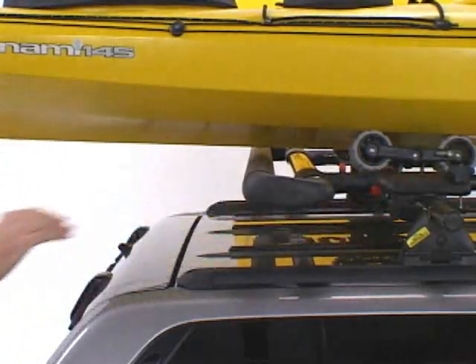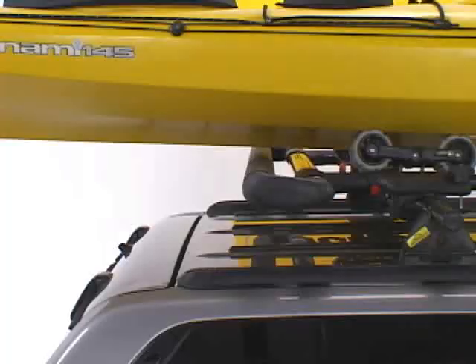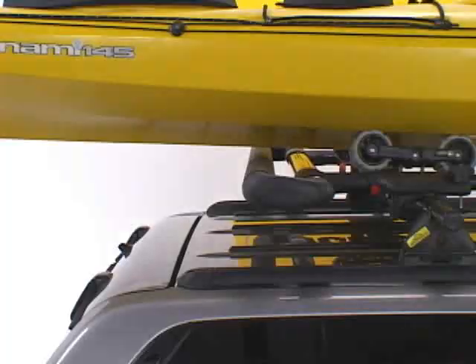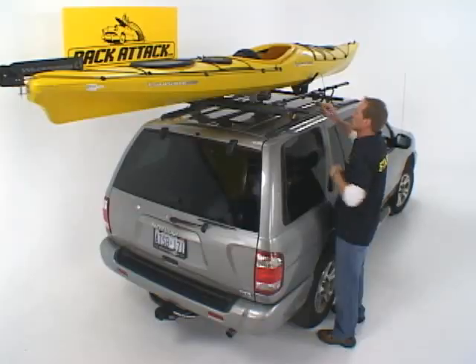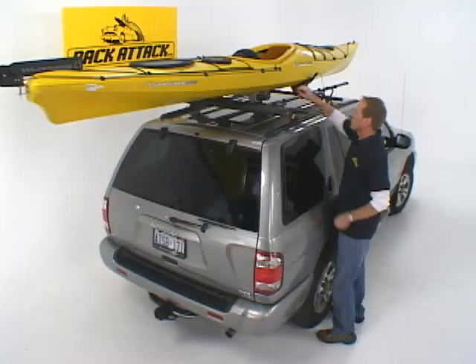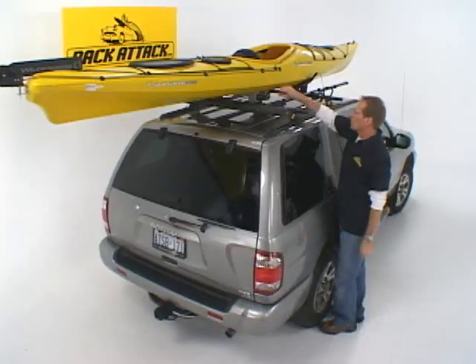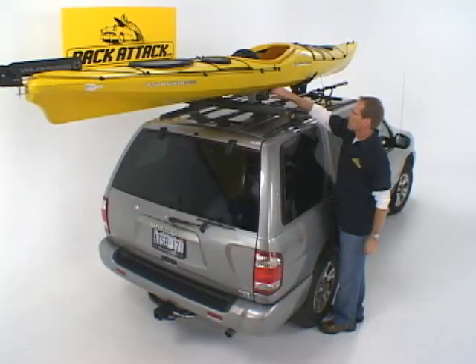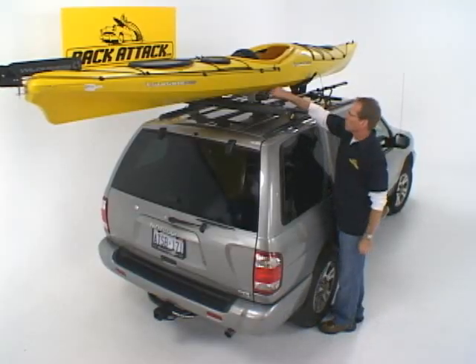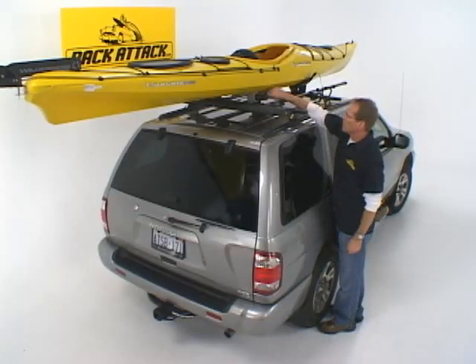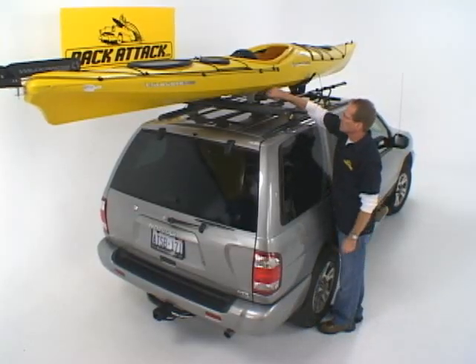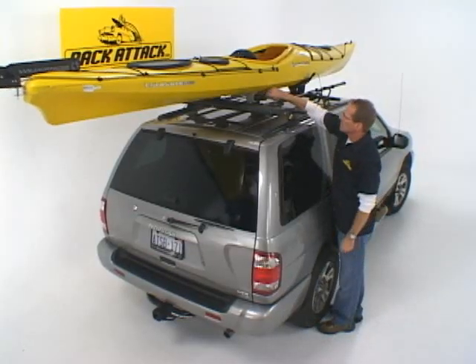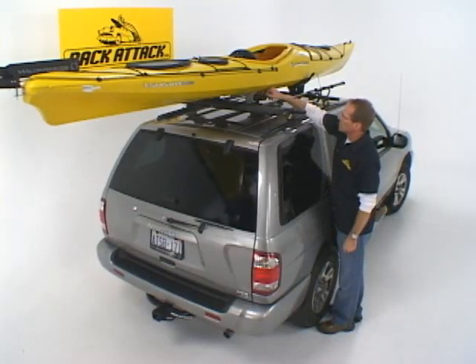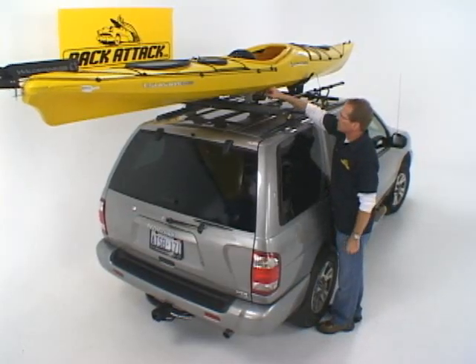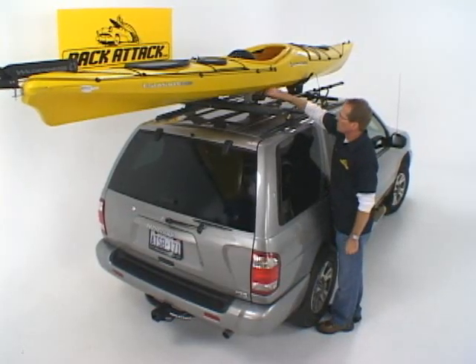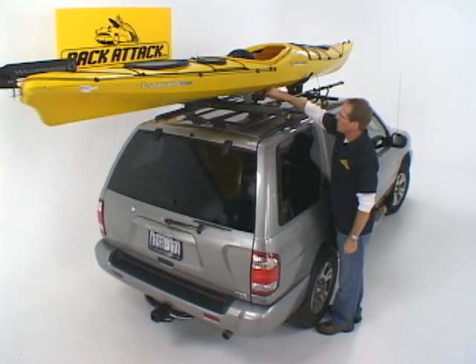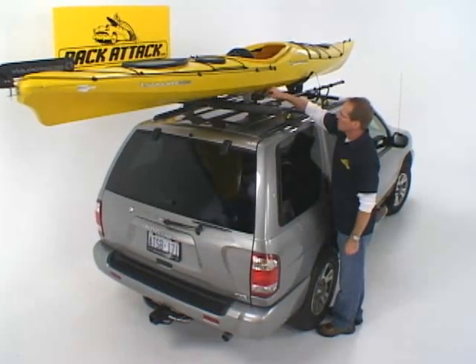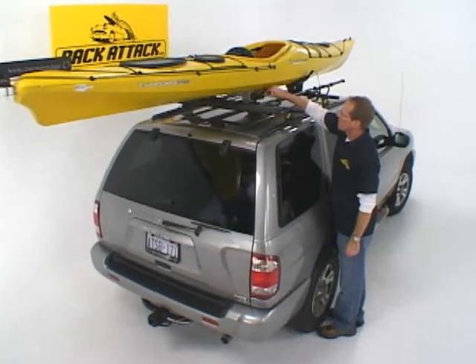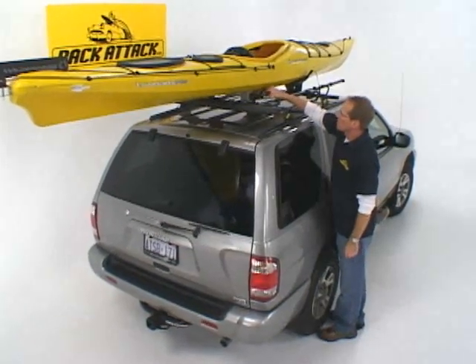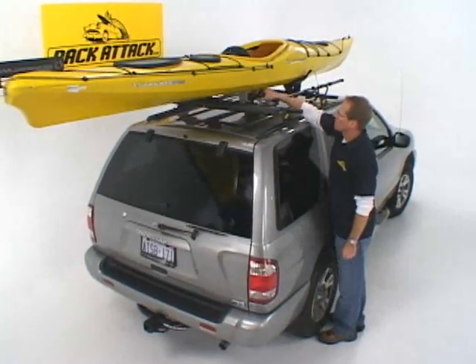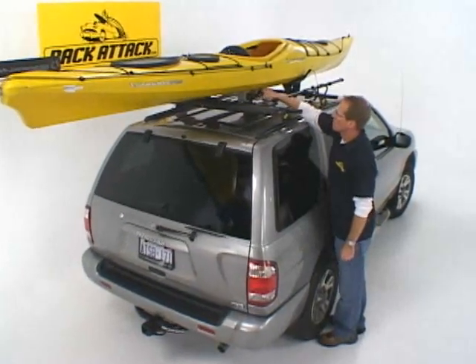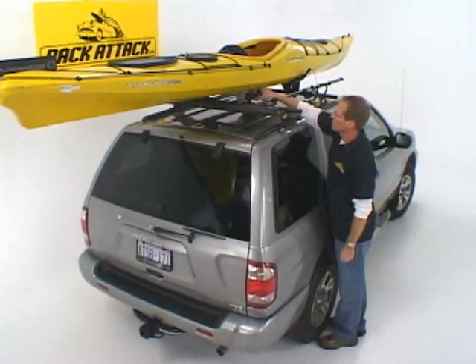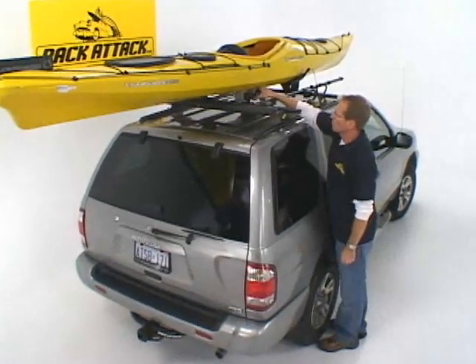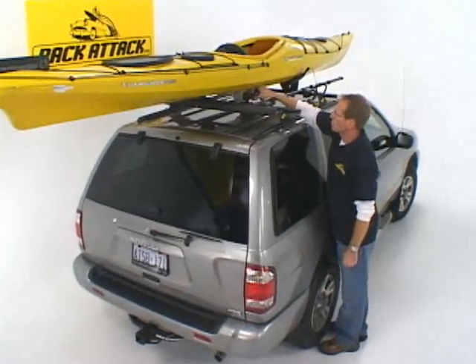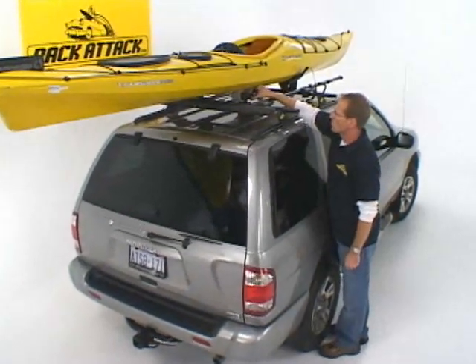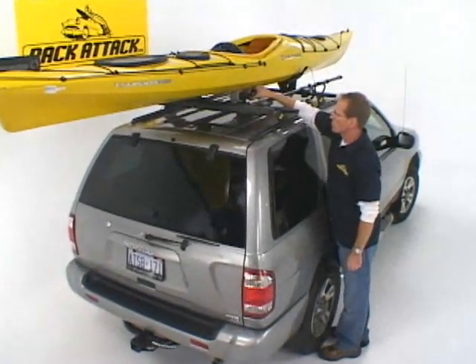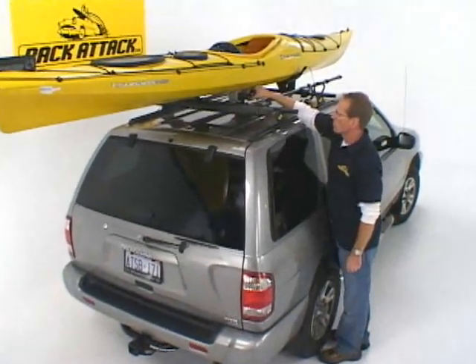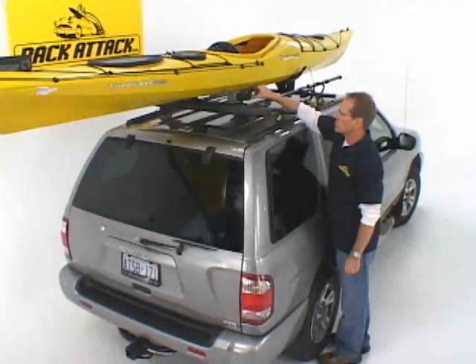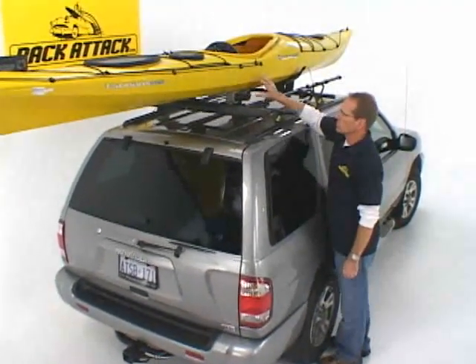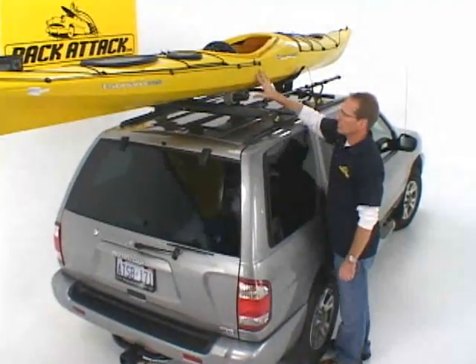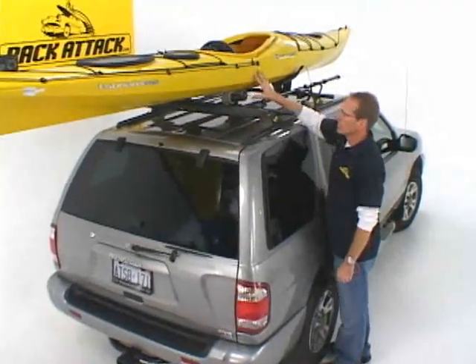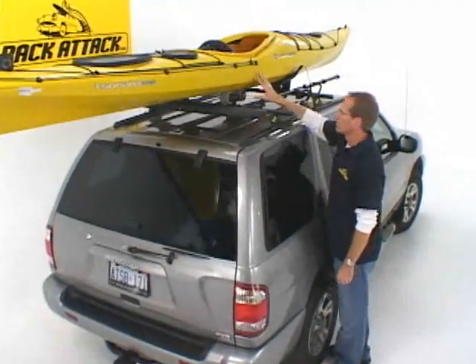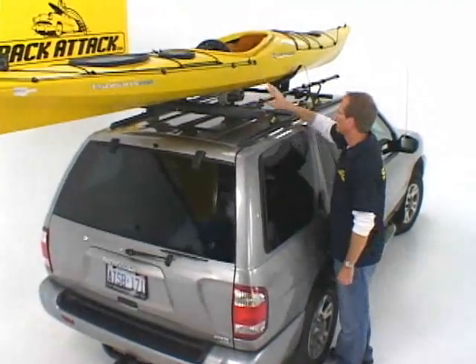The hull-y rollers have brakes. You just lock the brake here, so the rollers won't turn as you're traveling down the road.